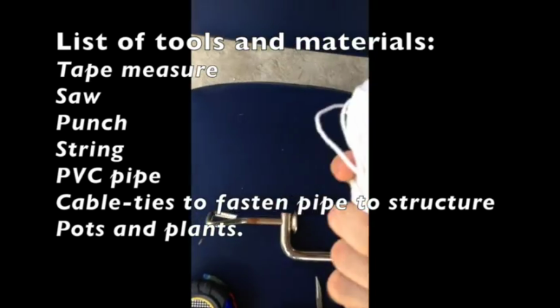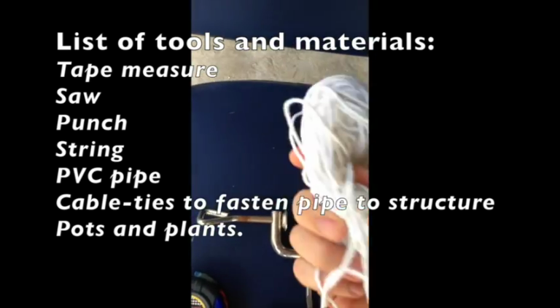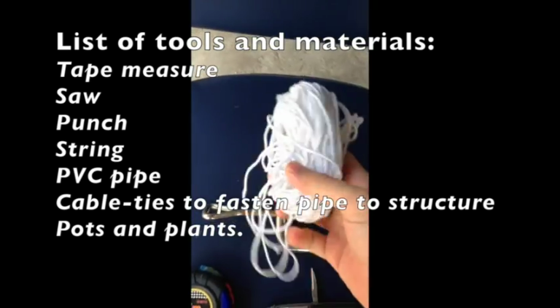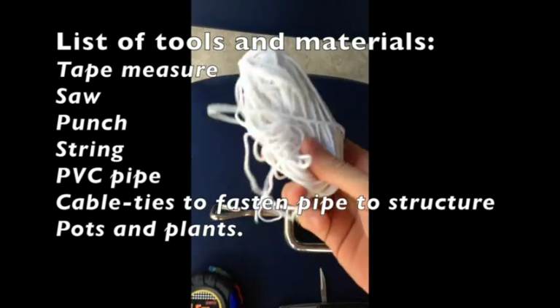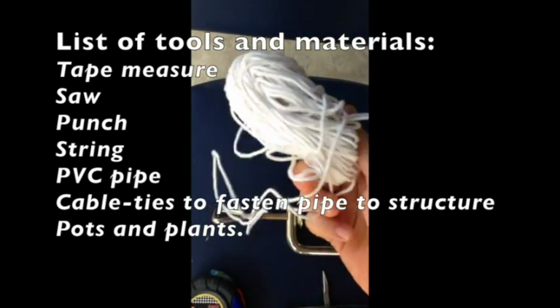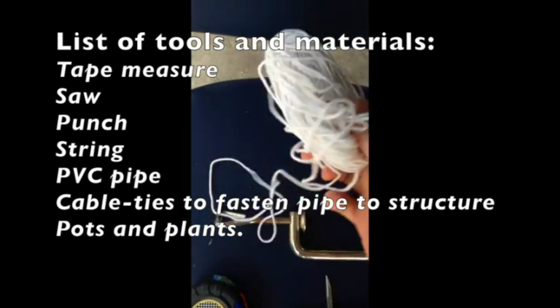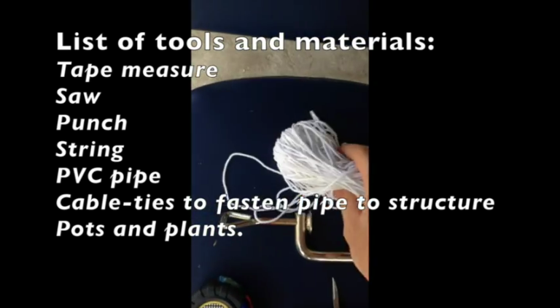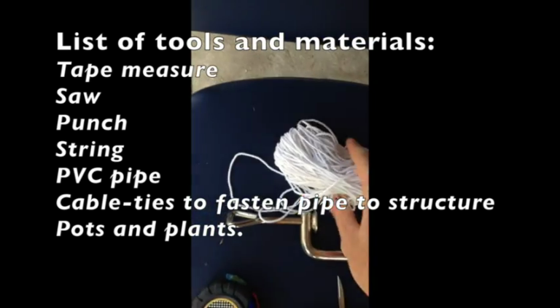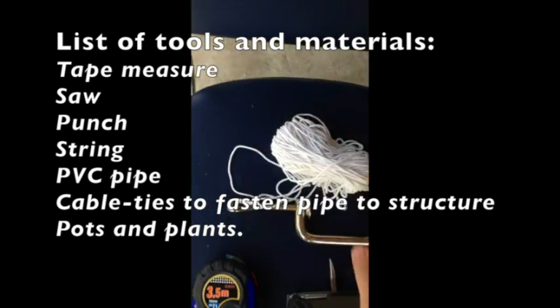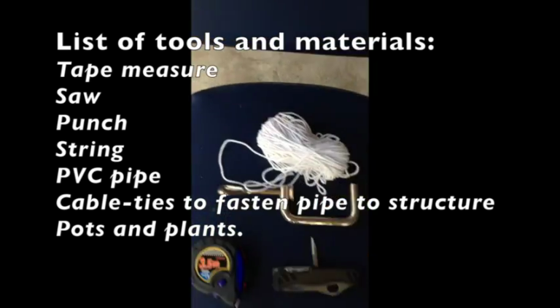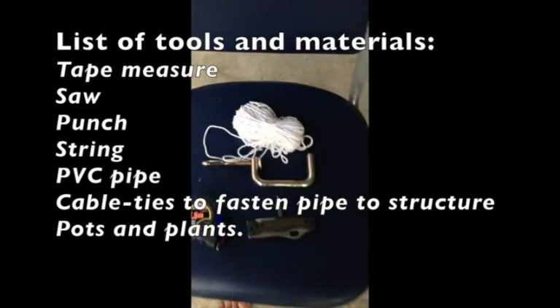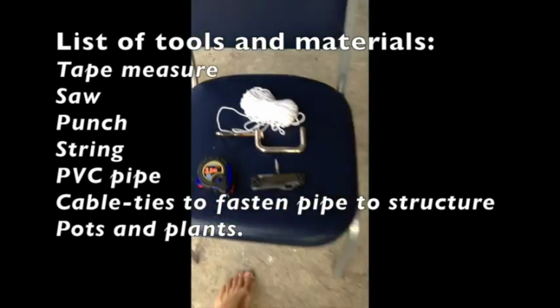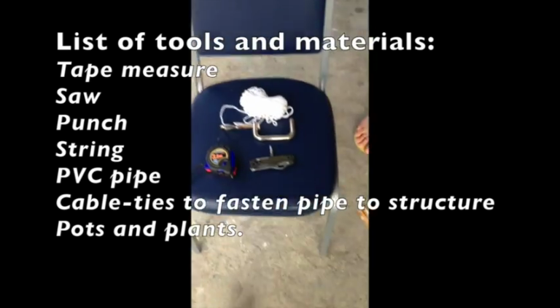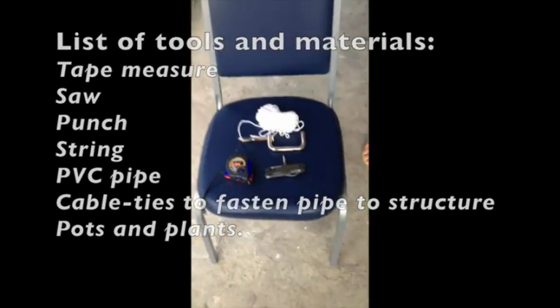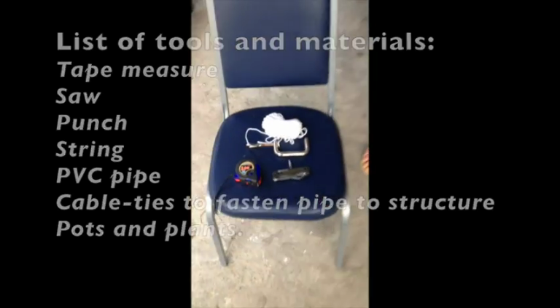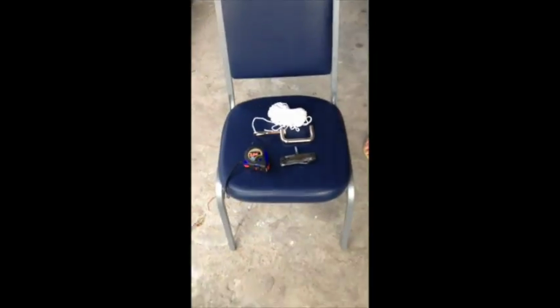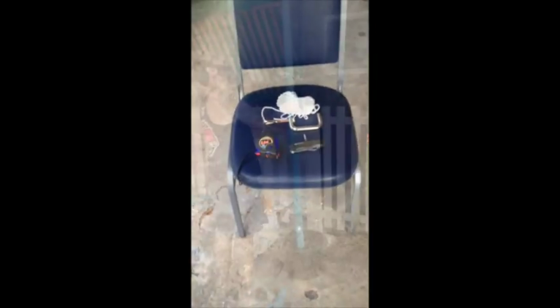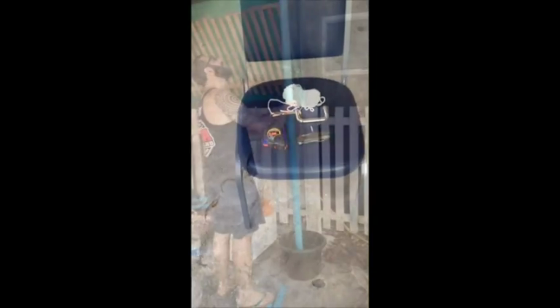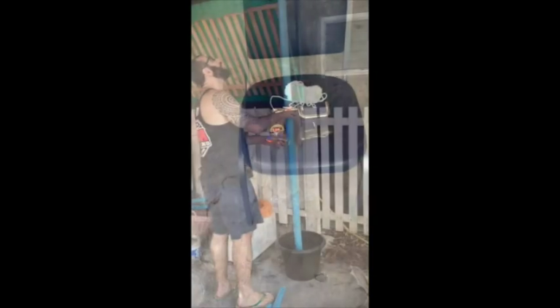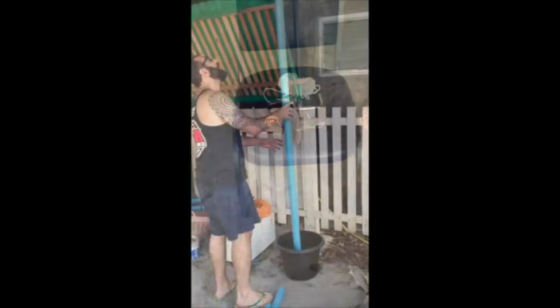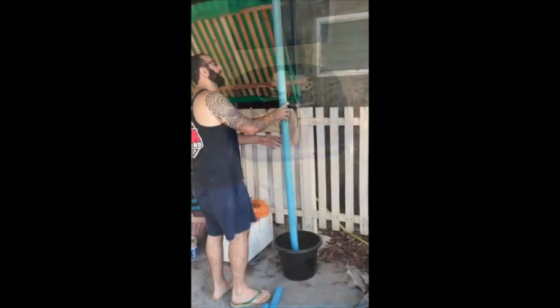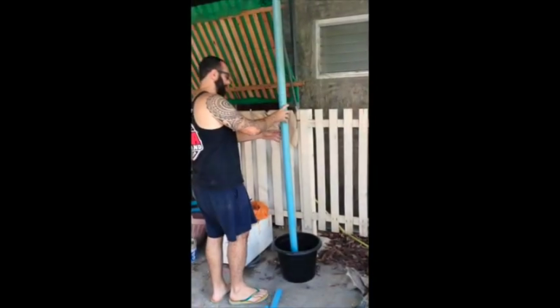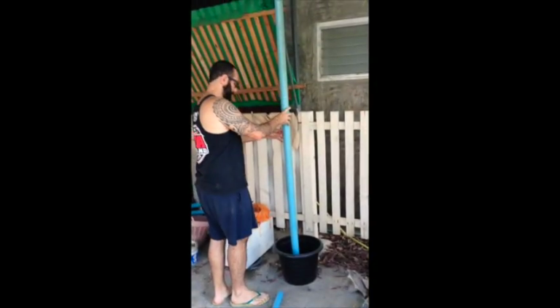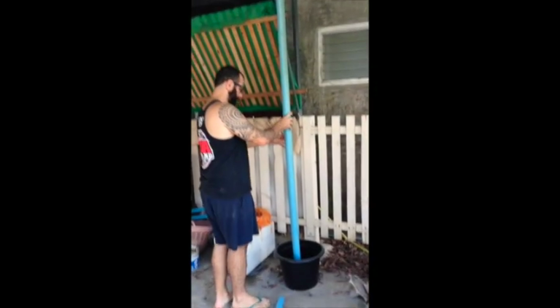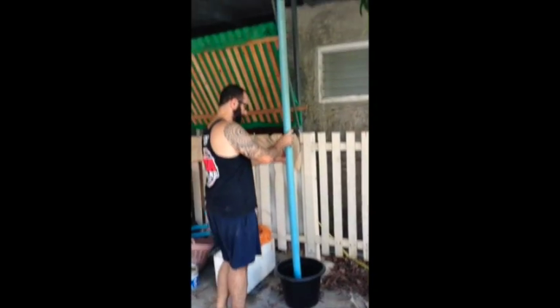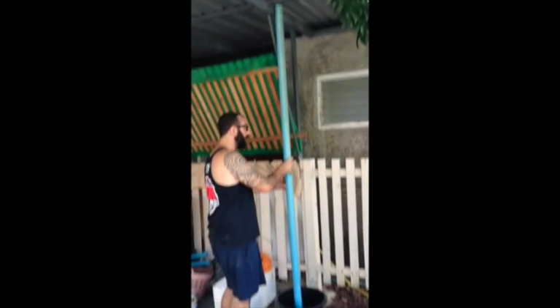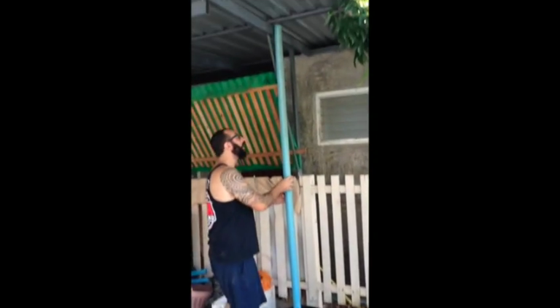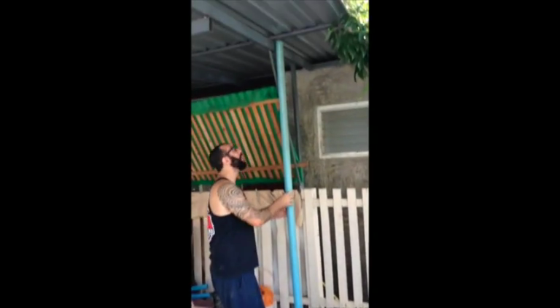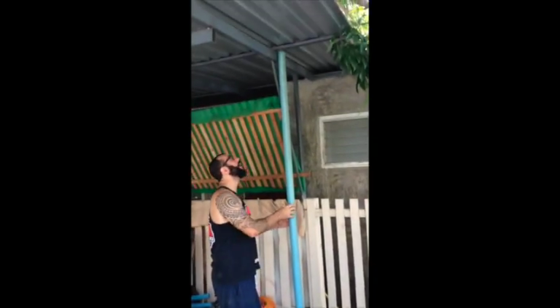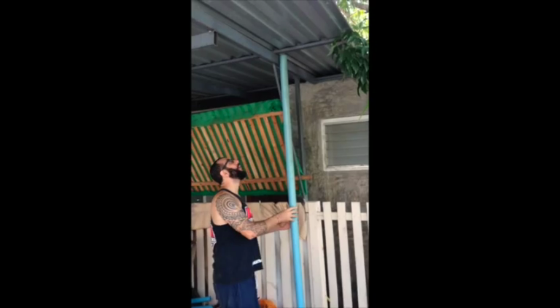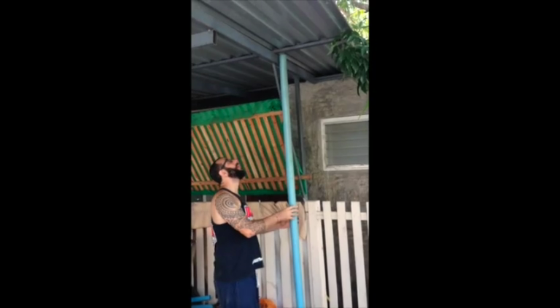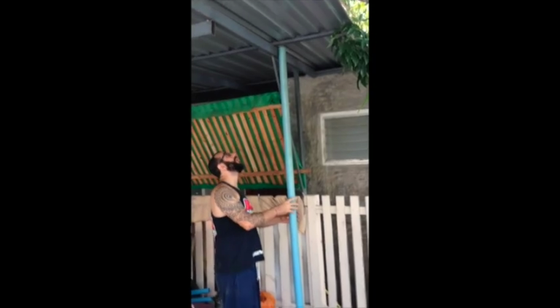It's also got a little punch on it, which we can use to make holes in the pipe. Some string. And that's it for now. Cut that pipe, measure it to size.